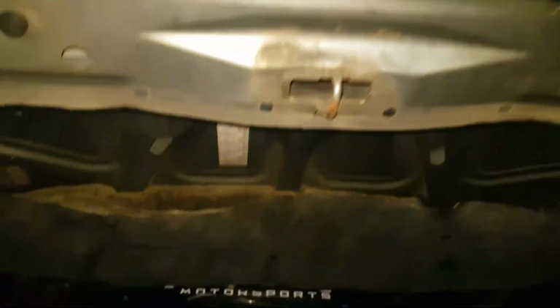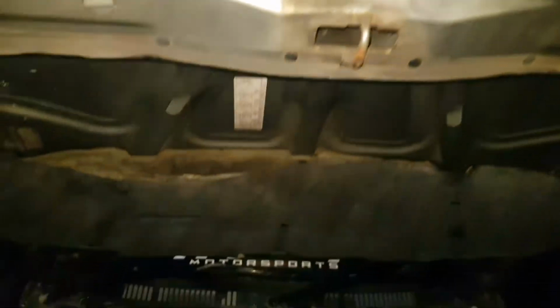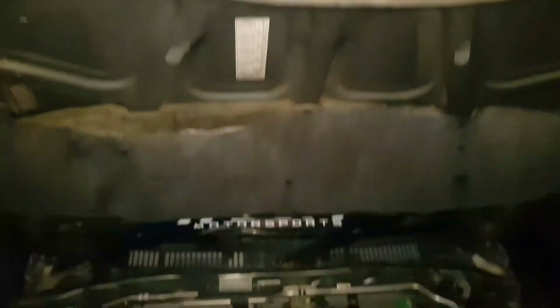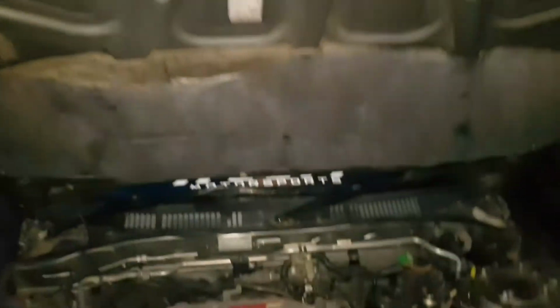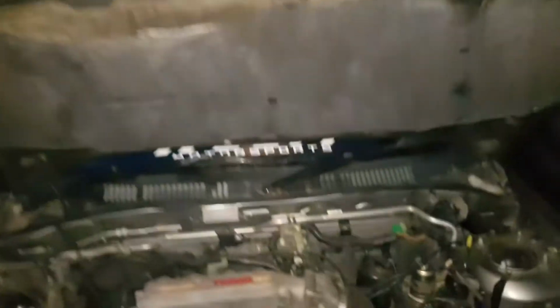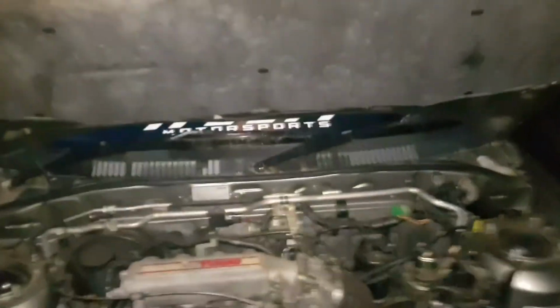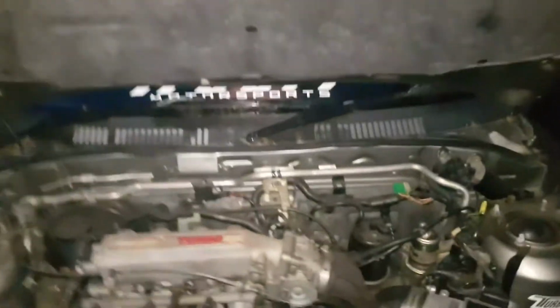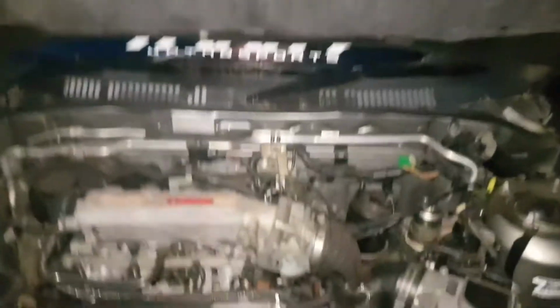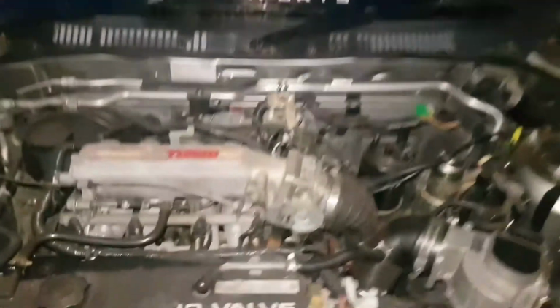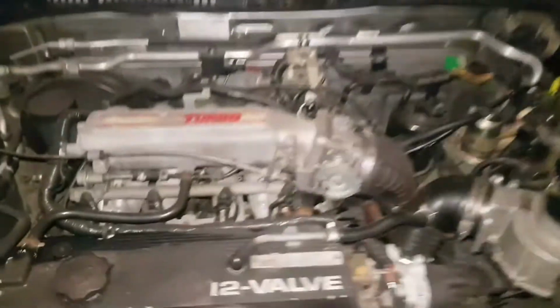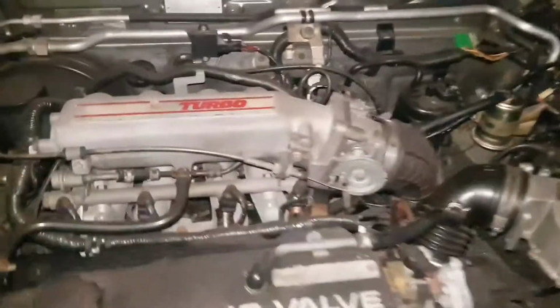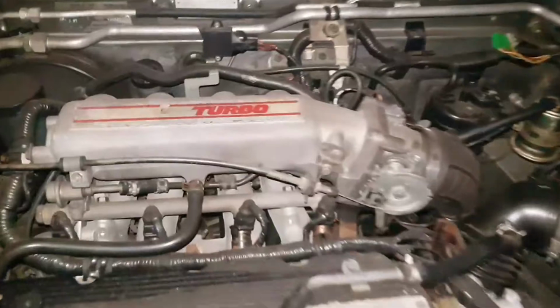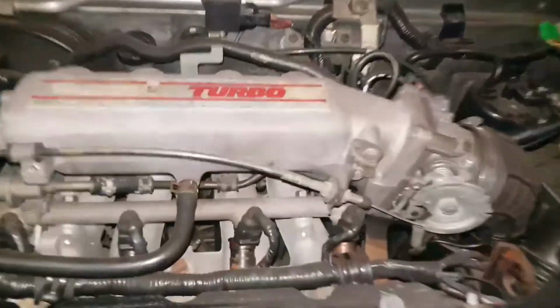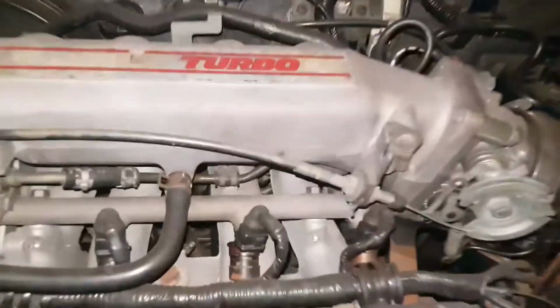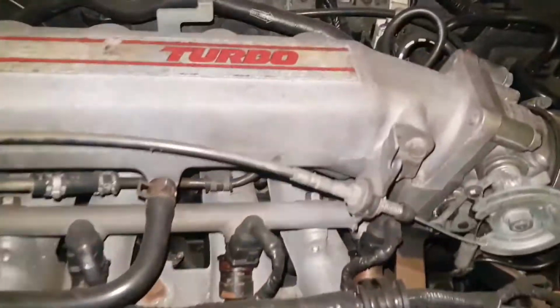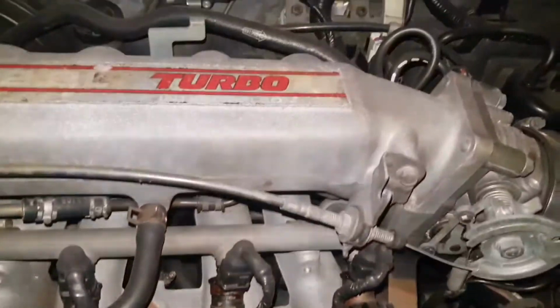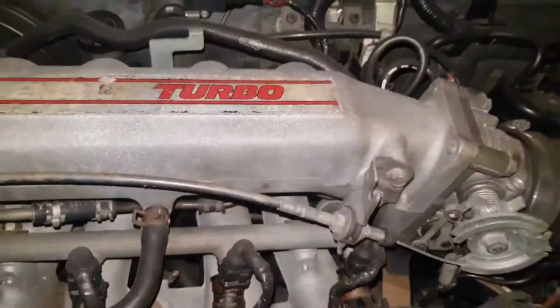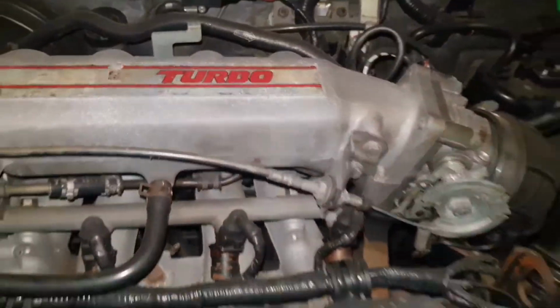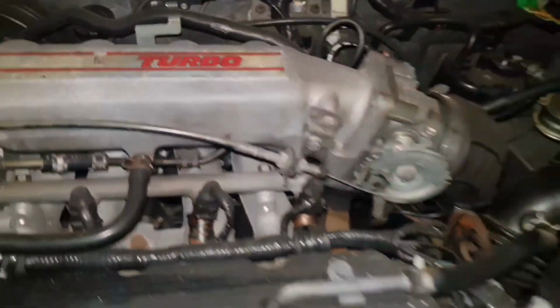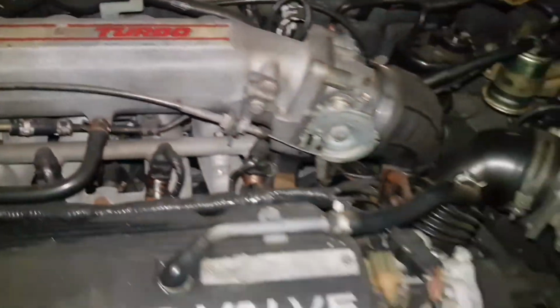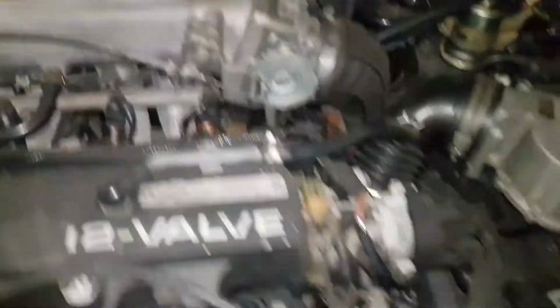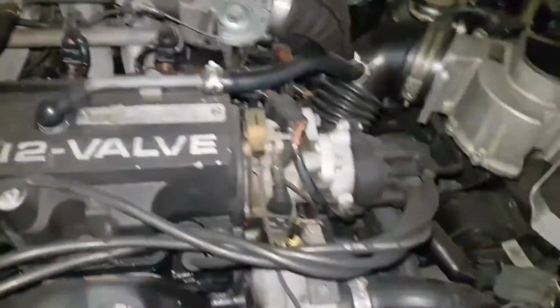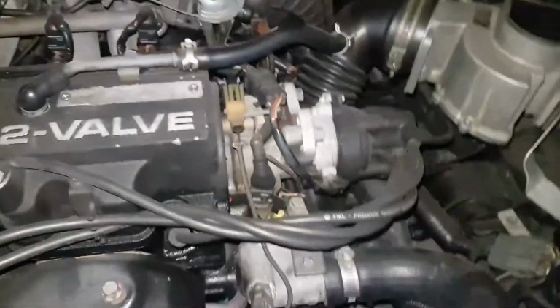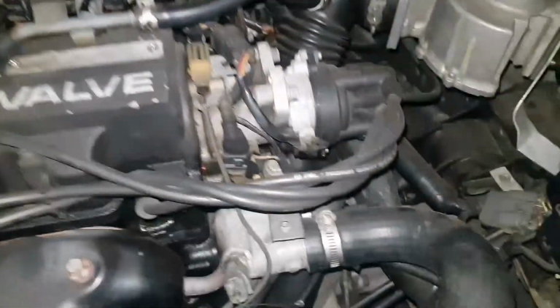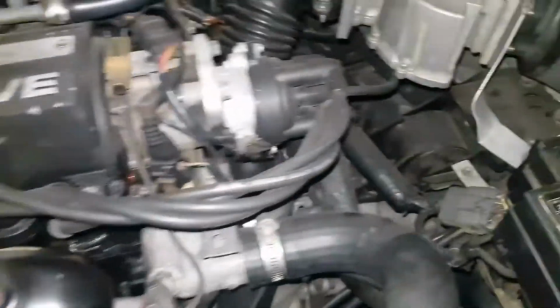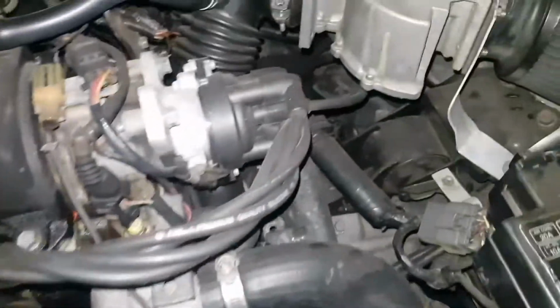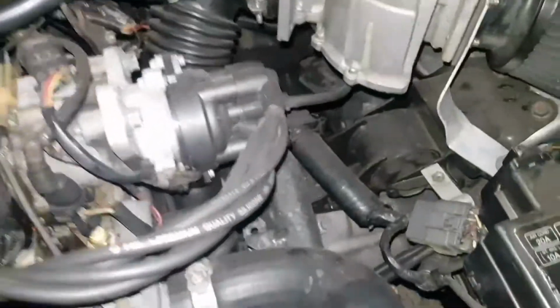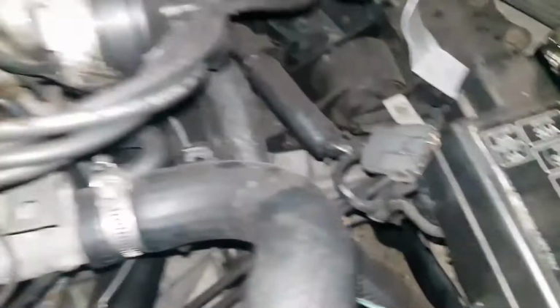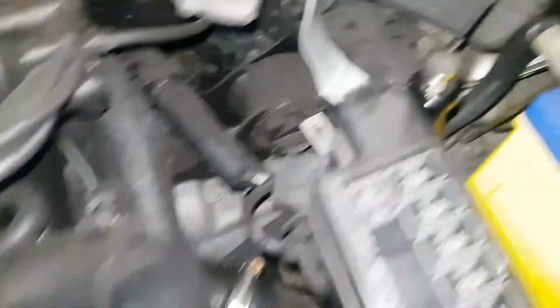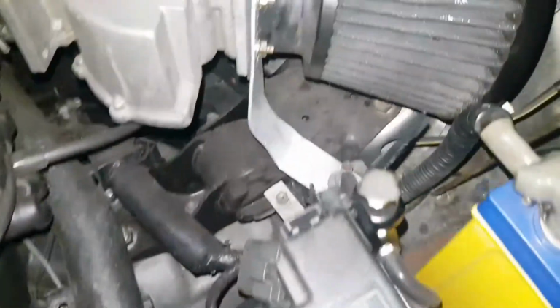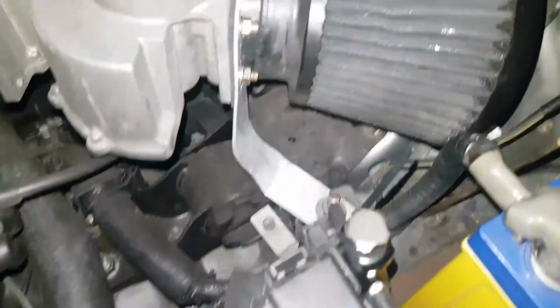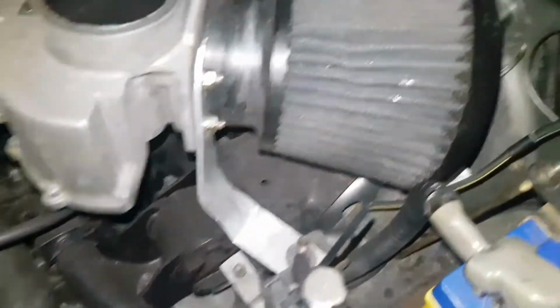Okay guys, so this is the reason why I bought it — because it's got a little factory turbo on it and it doses. Listen to this one.